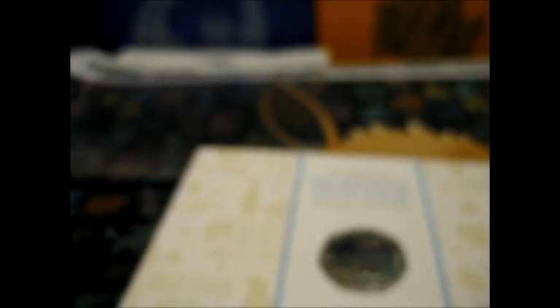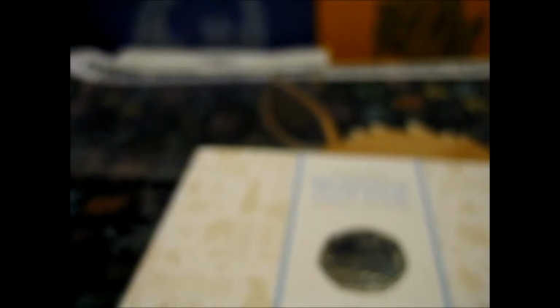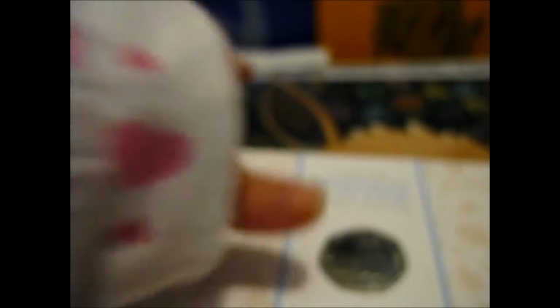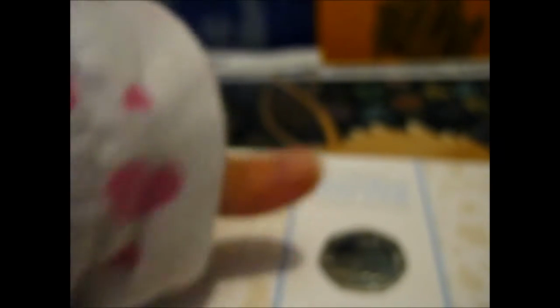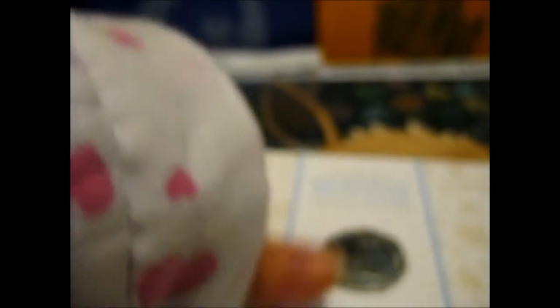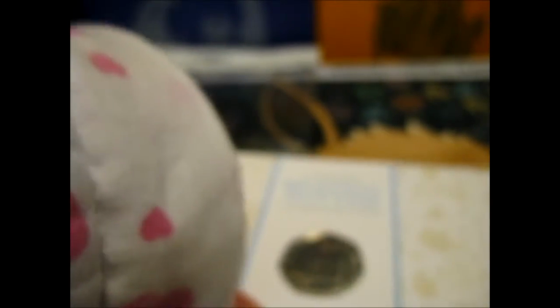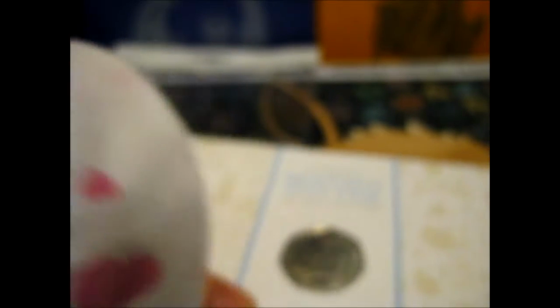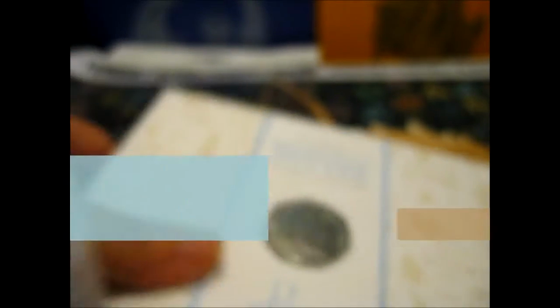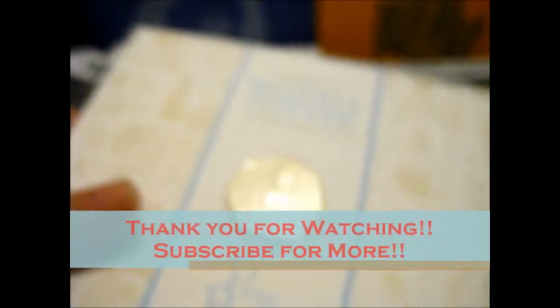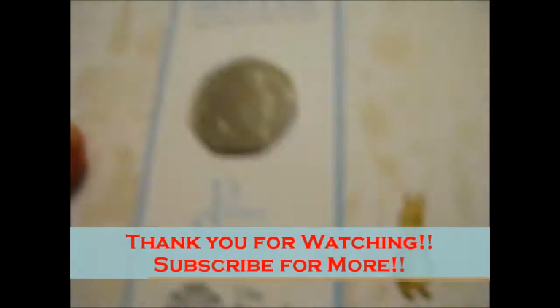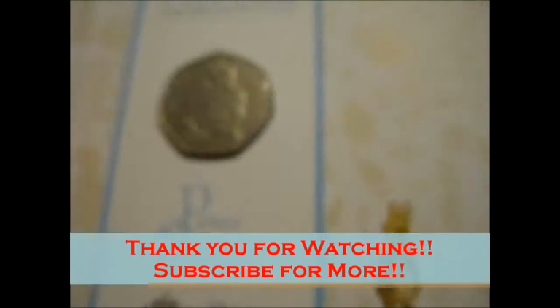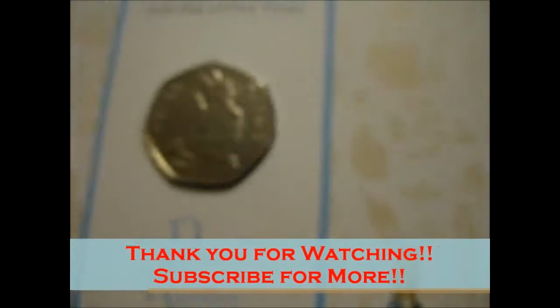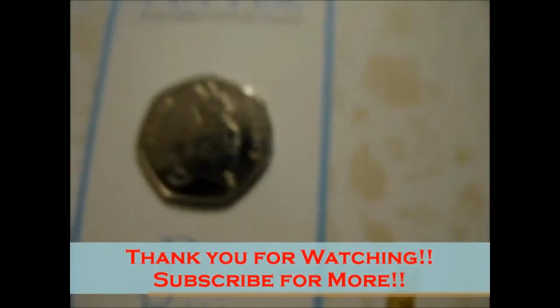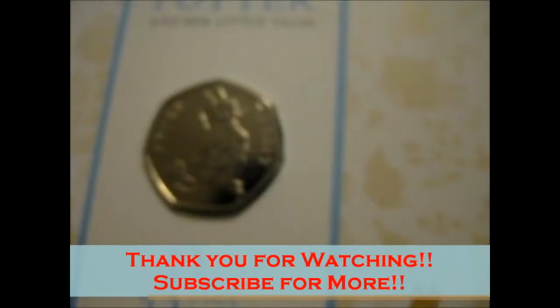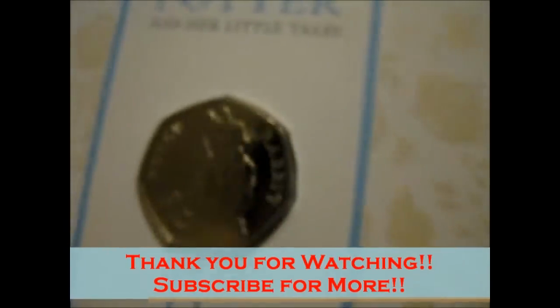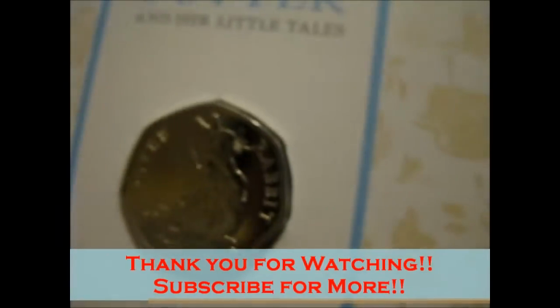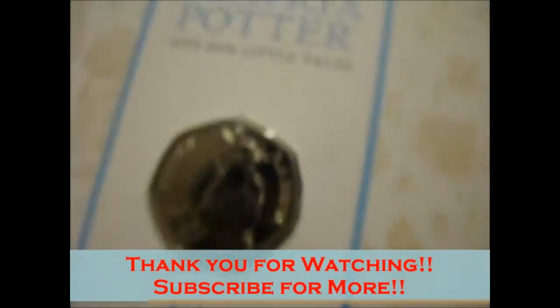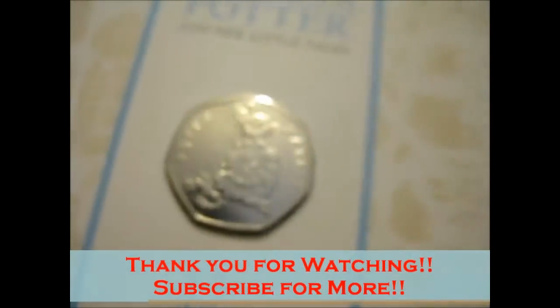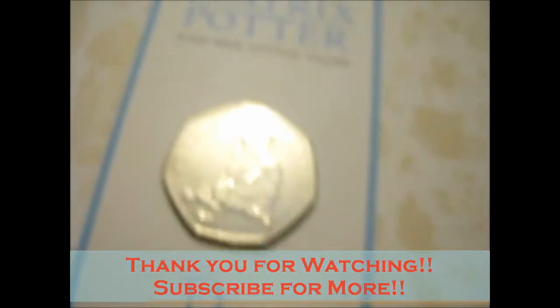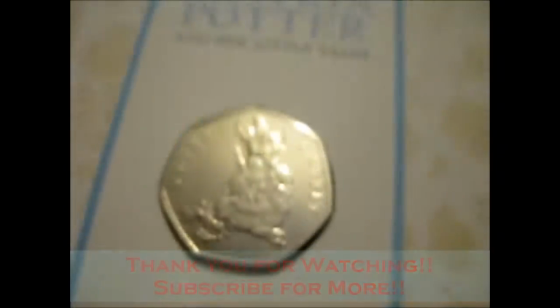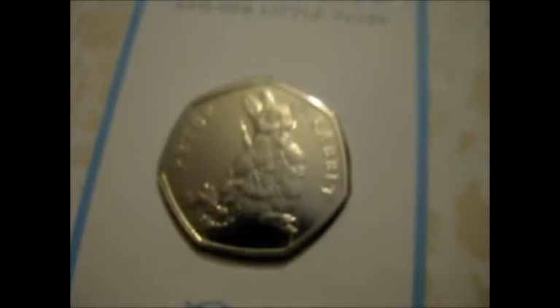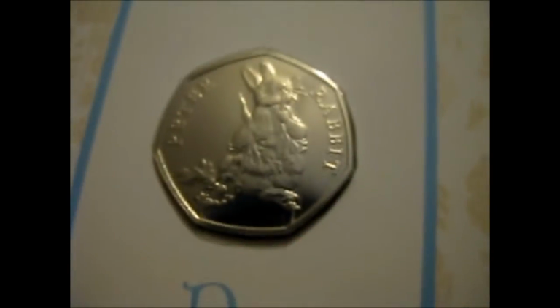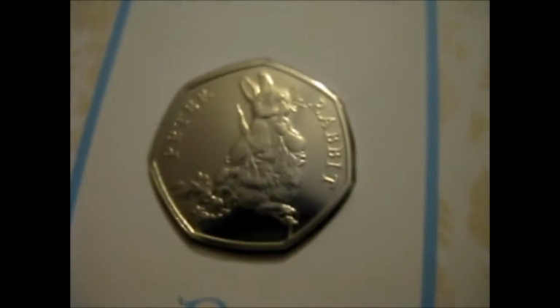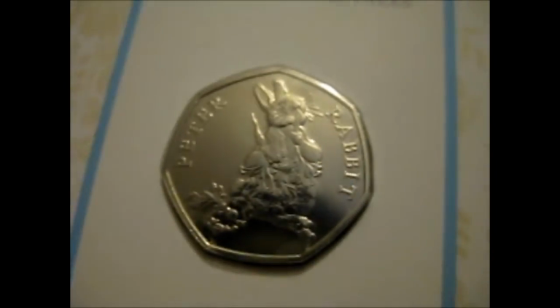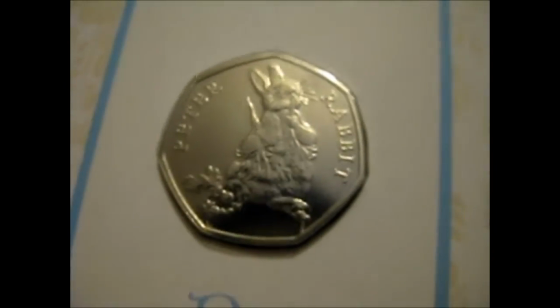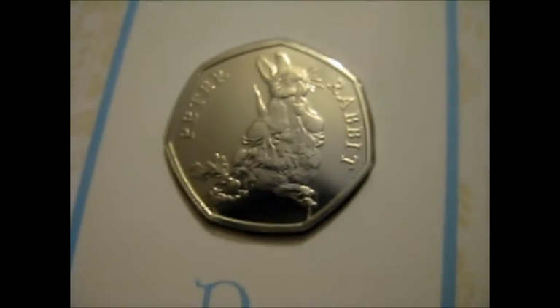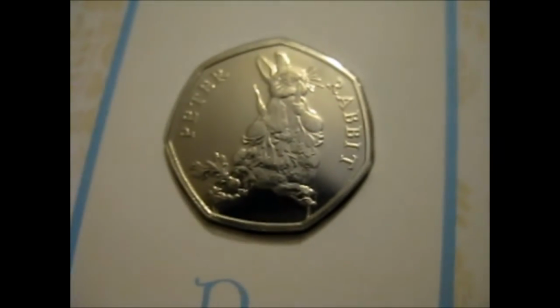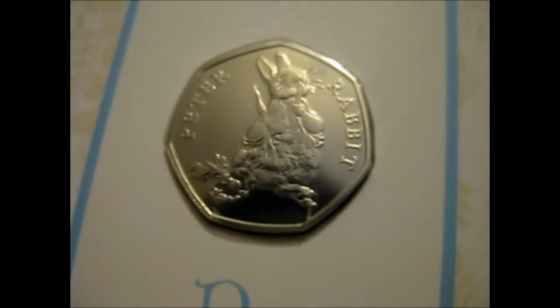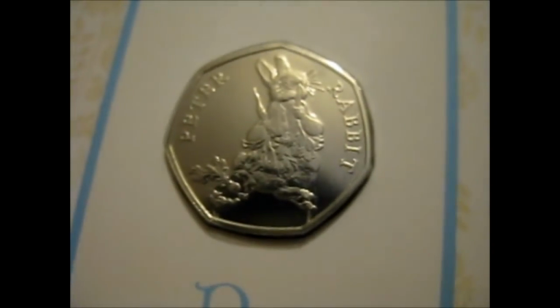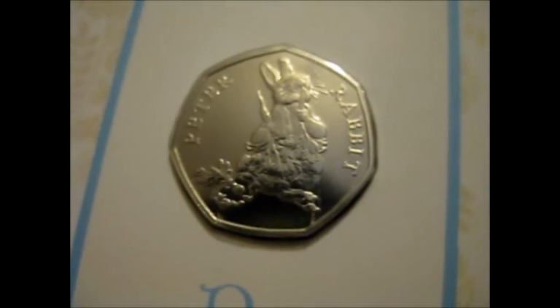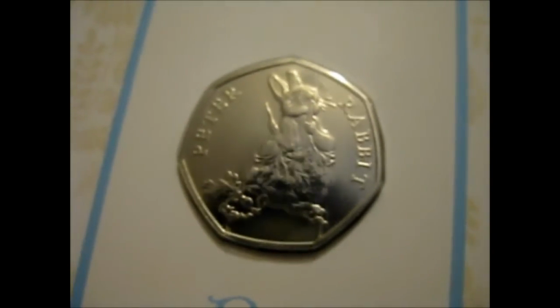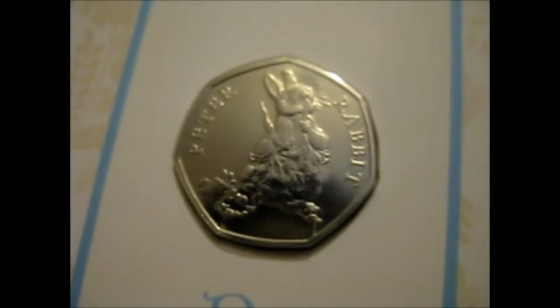Alright, thank you for watching. Look forward to the next one.